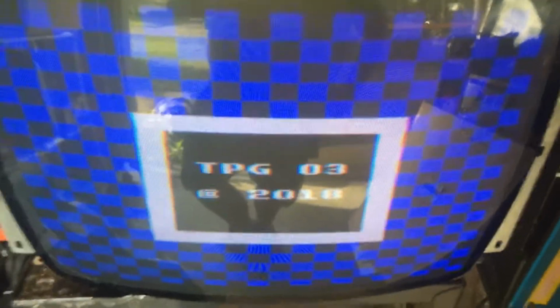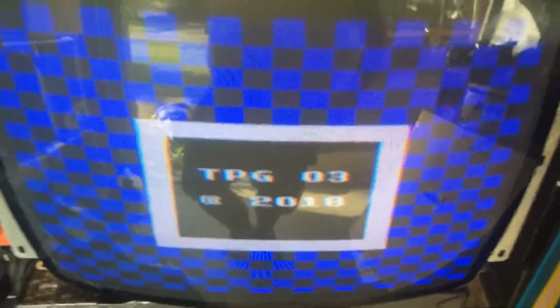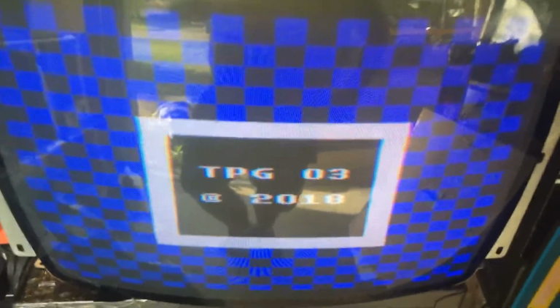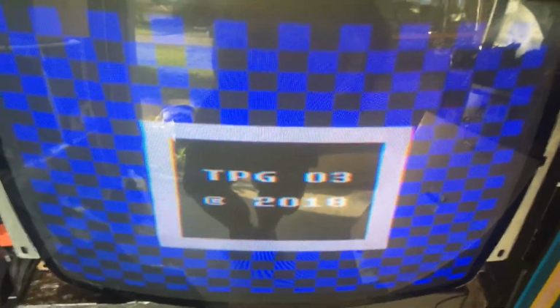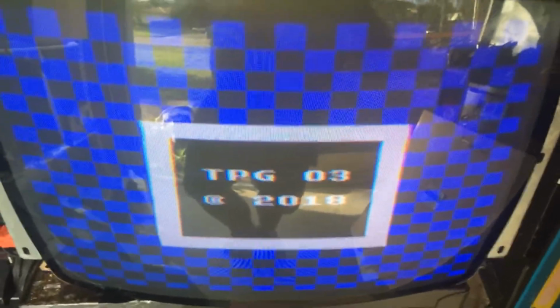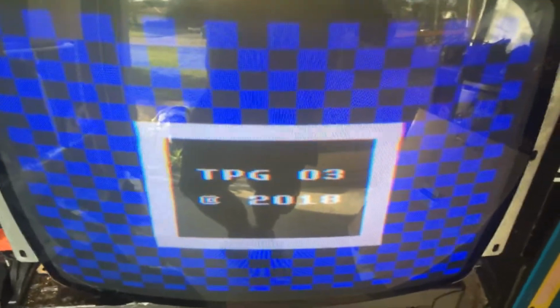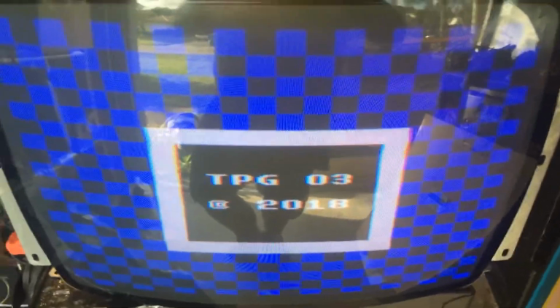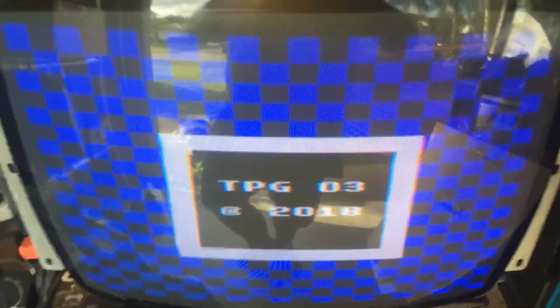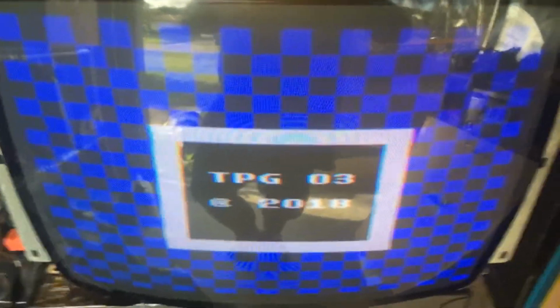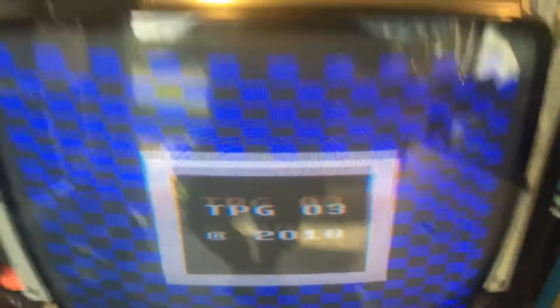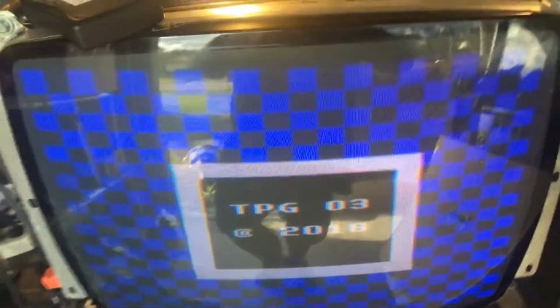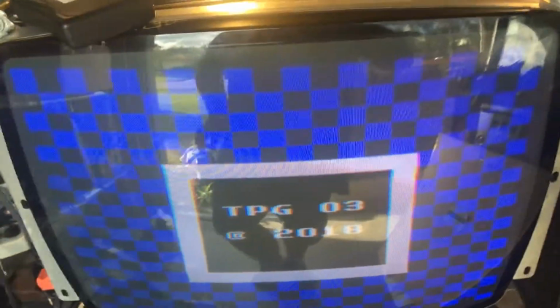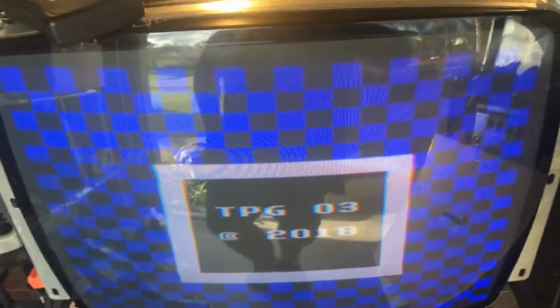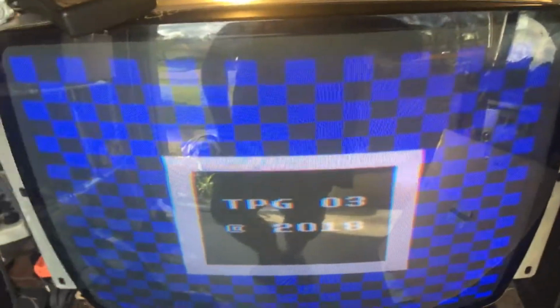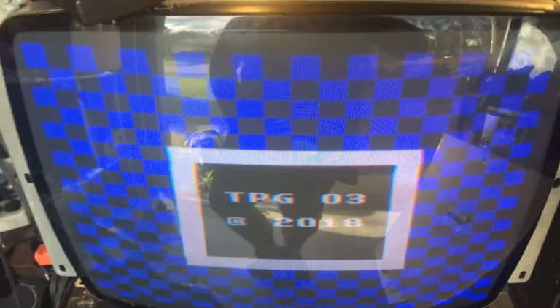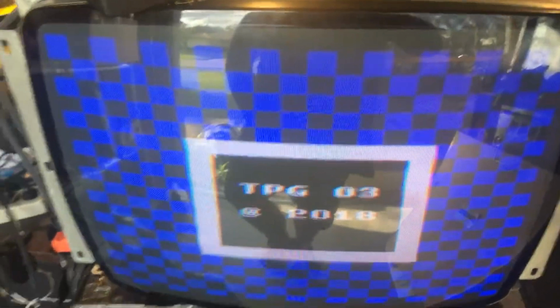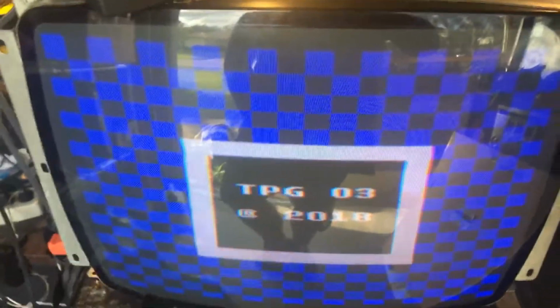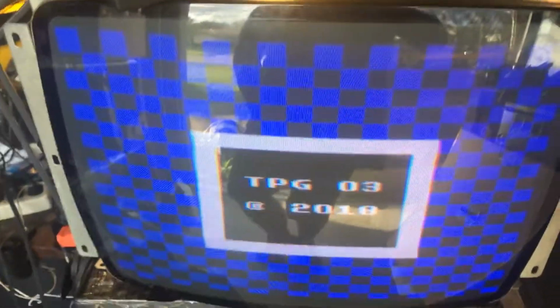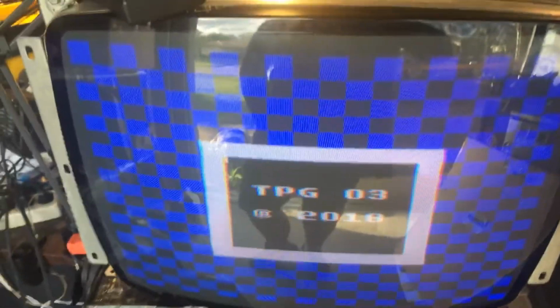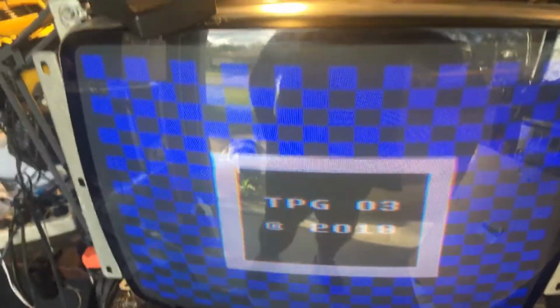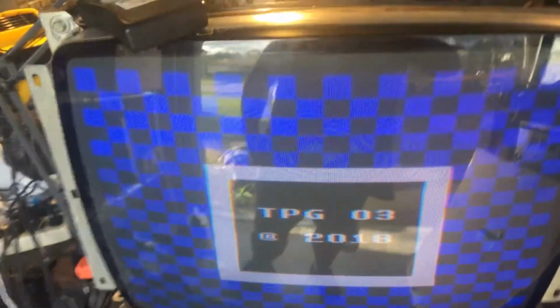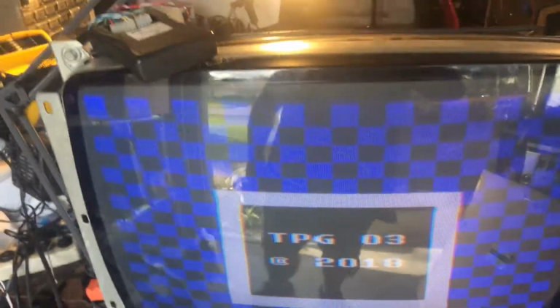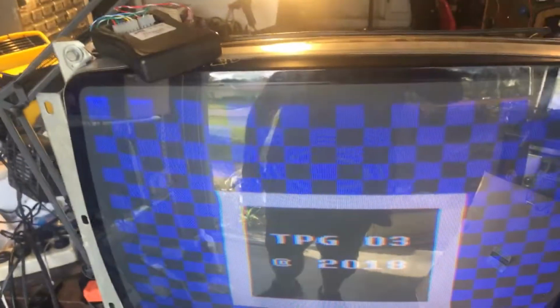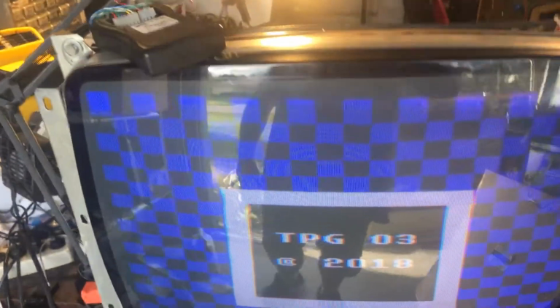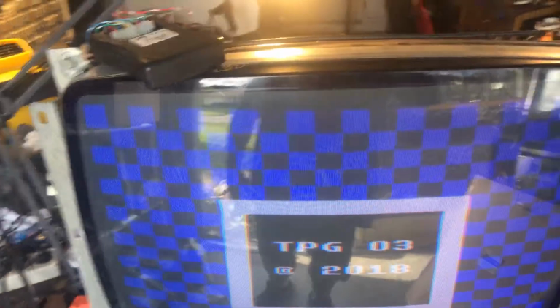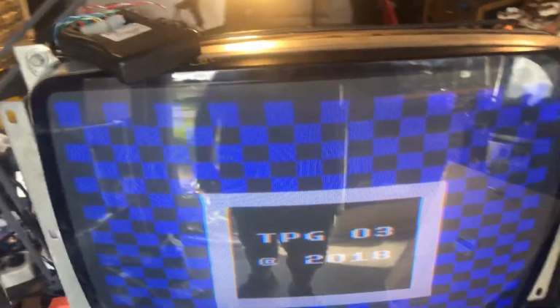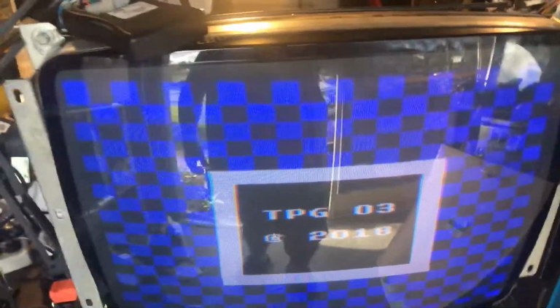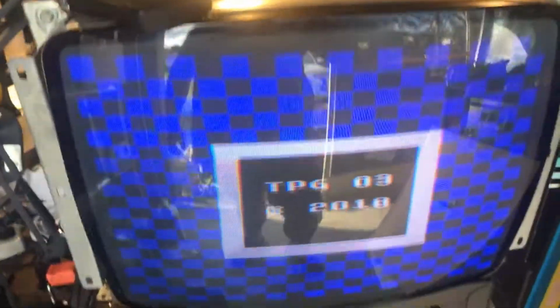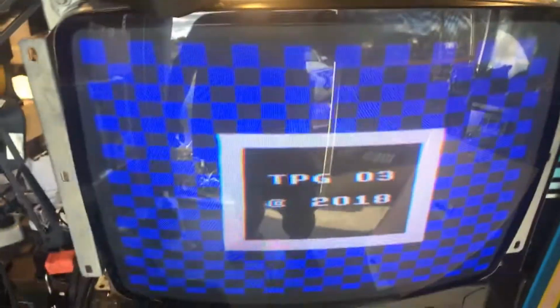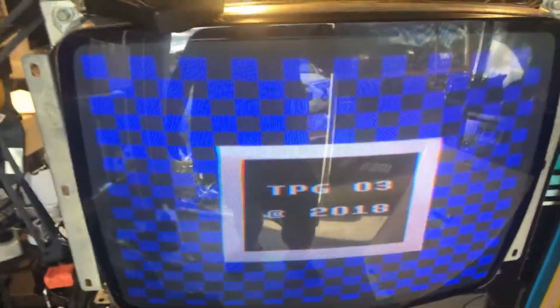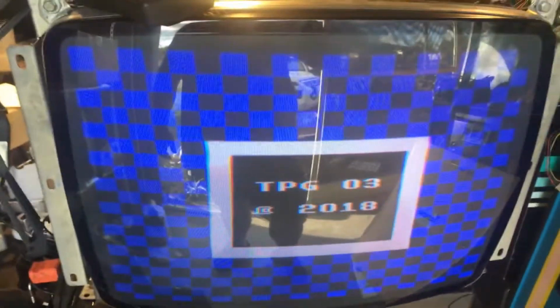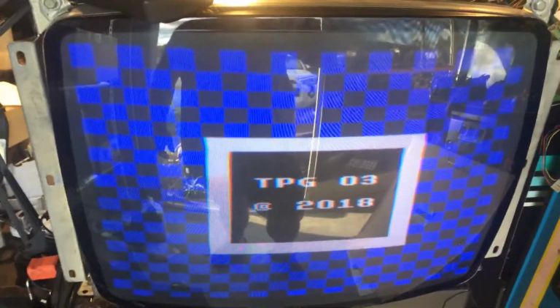Hey, this is Paul. This is a repair for Melissa. It's a K7000, 25-inch chassis.